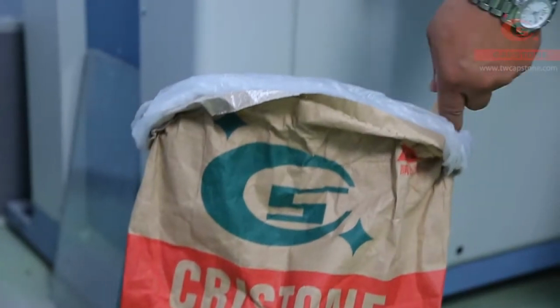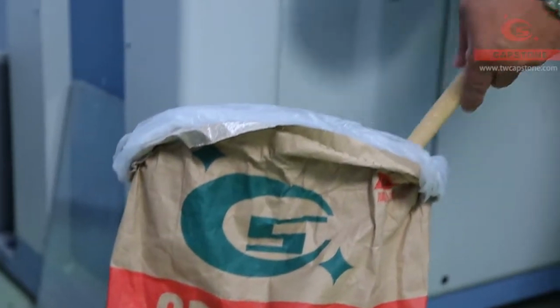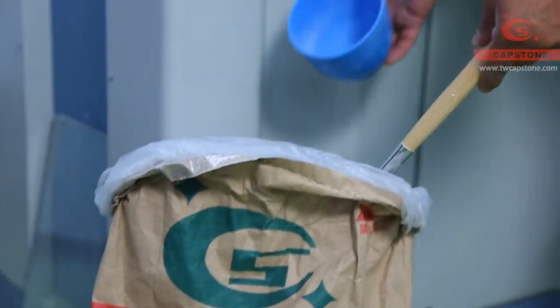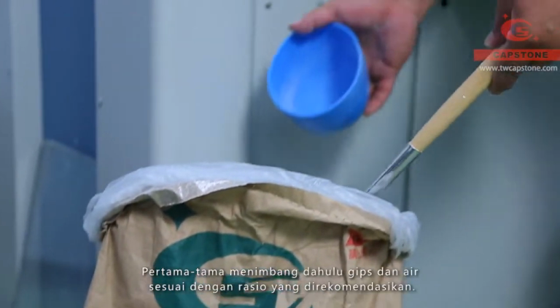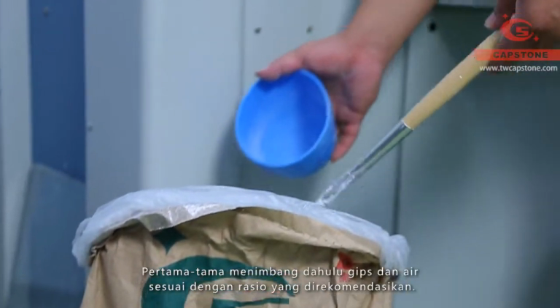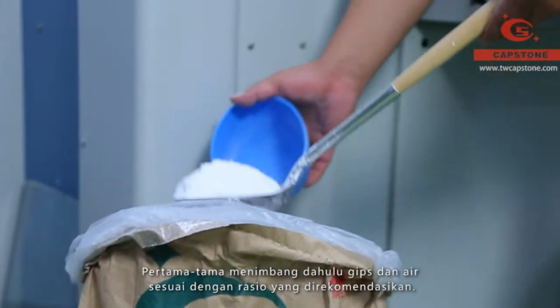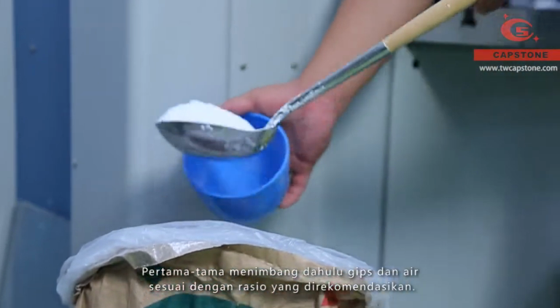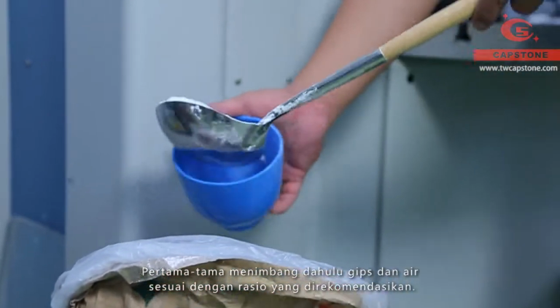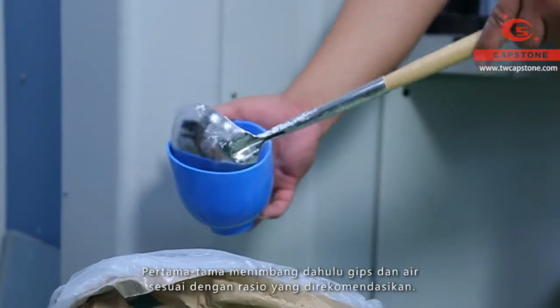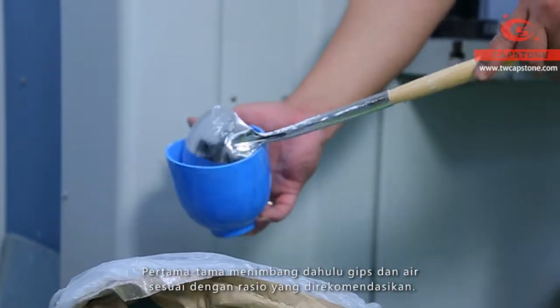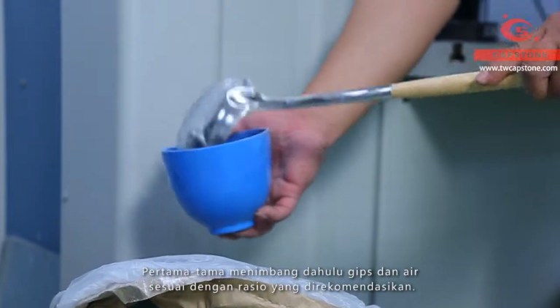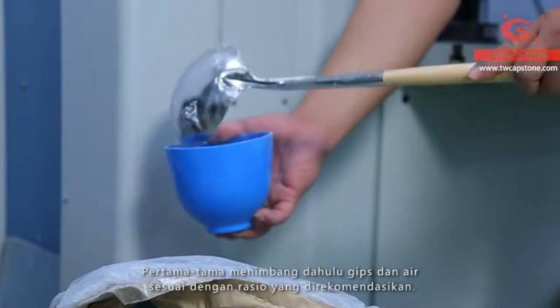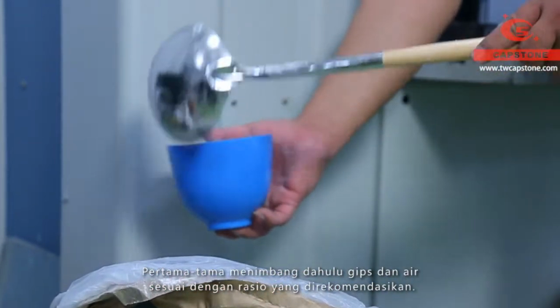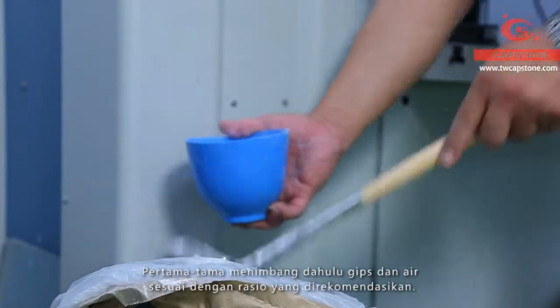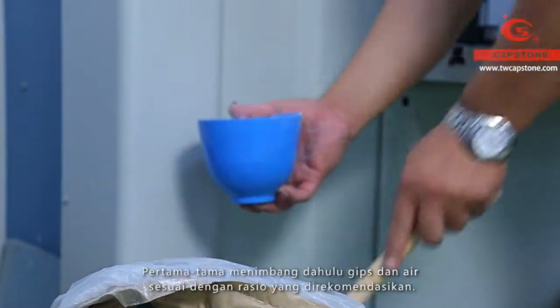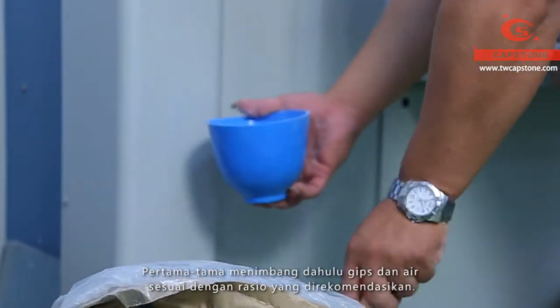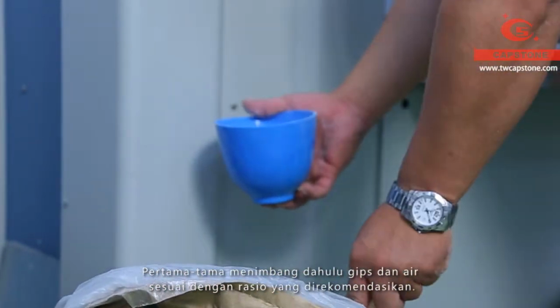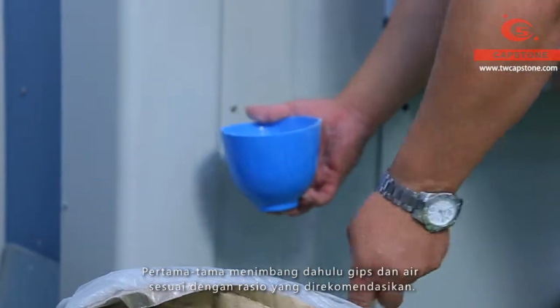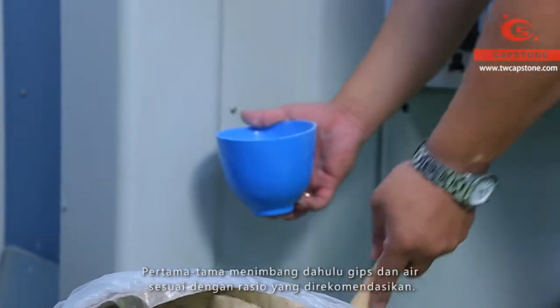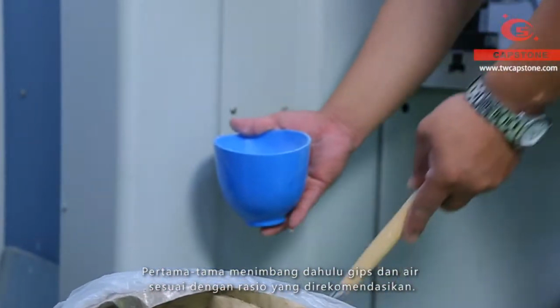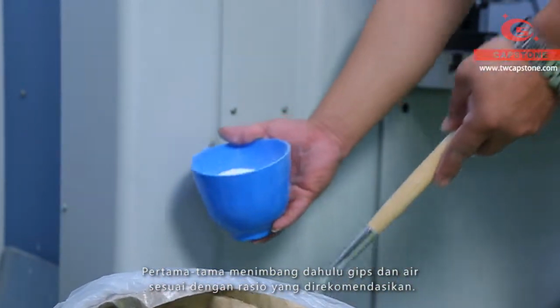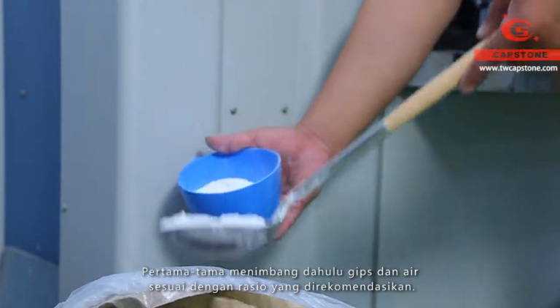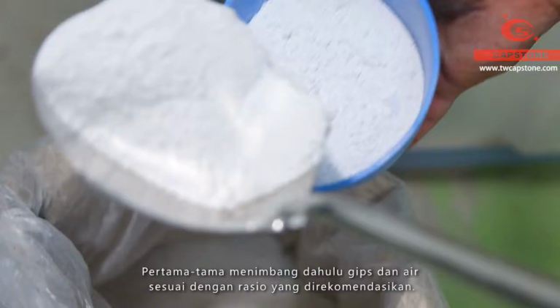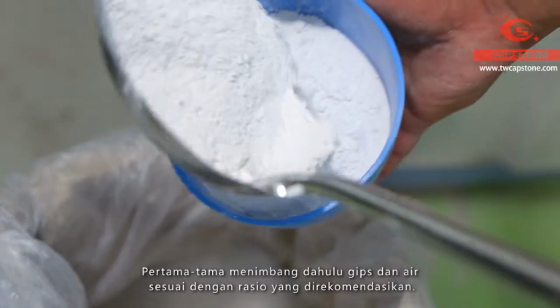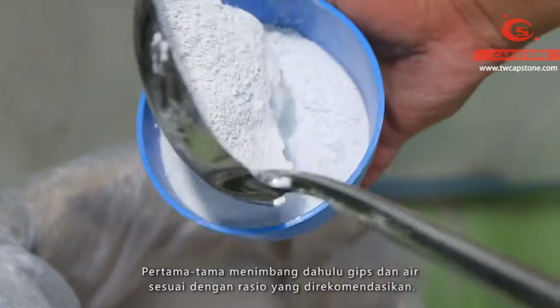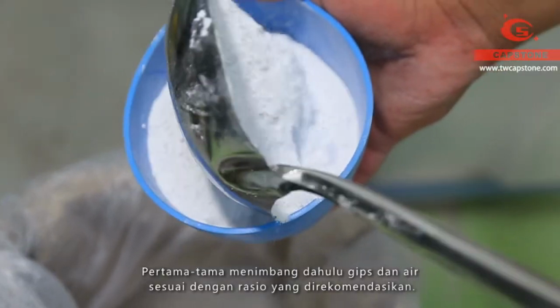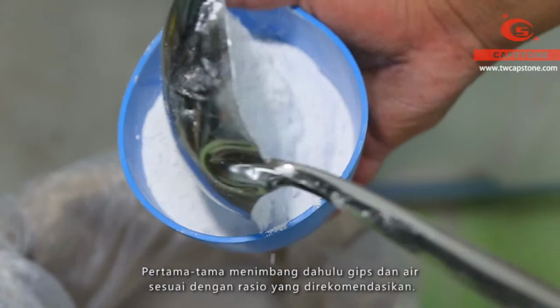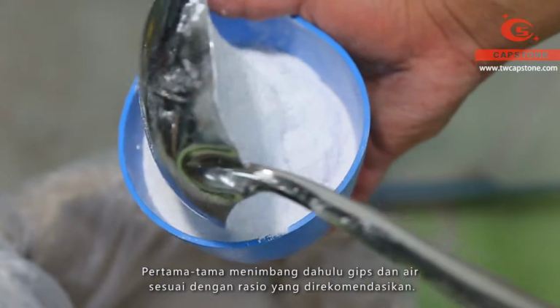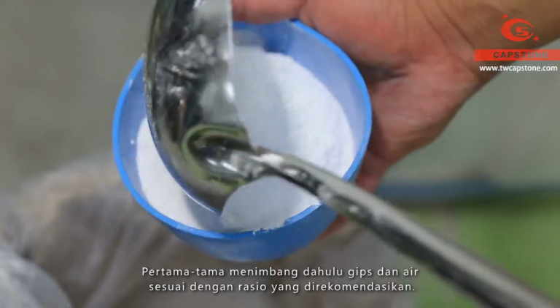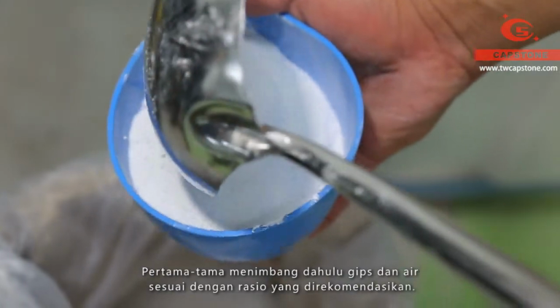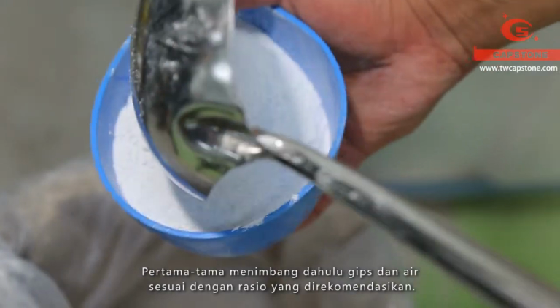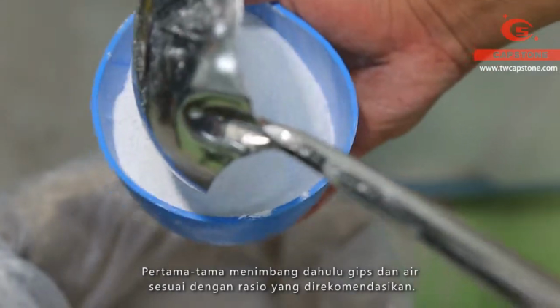In the beginning, weigh the gypsum and water individually according to the recommended ratio.